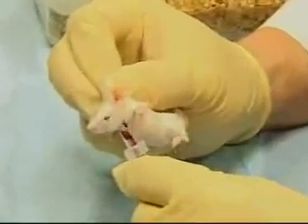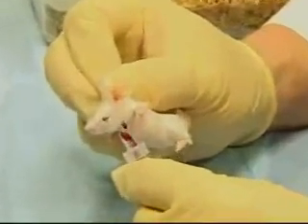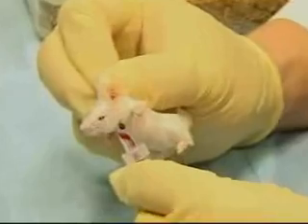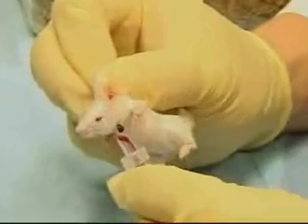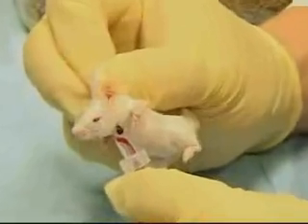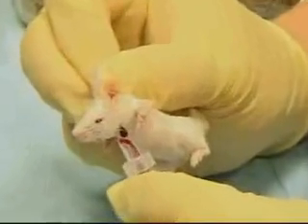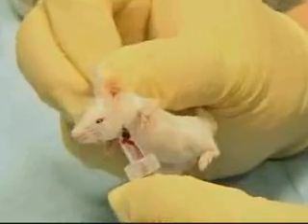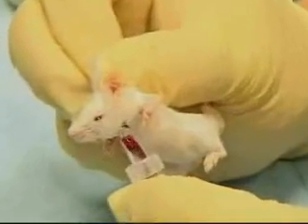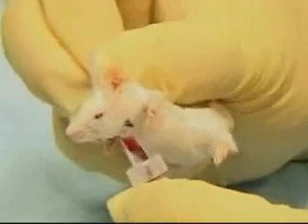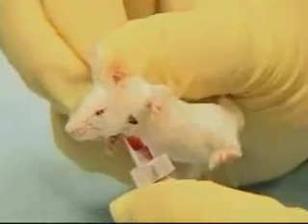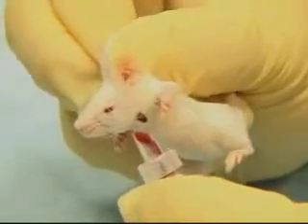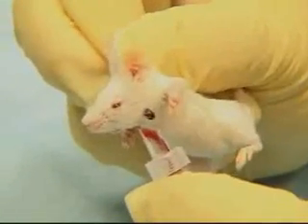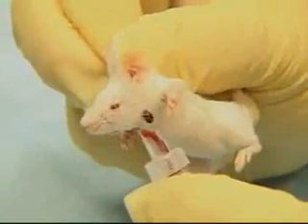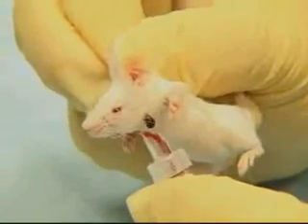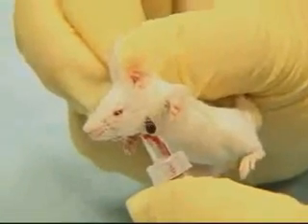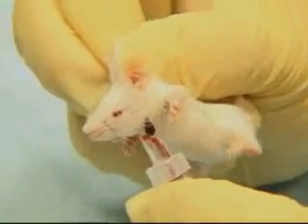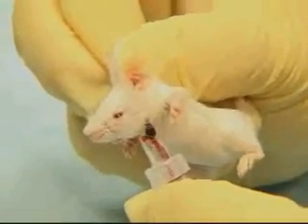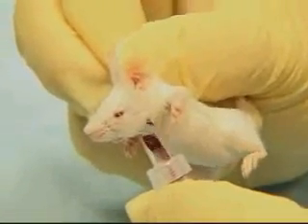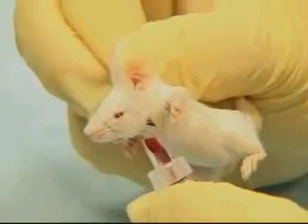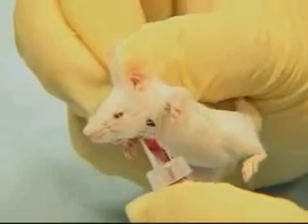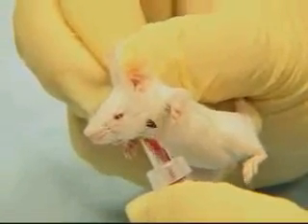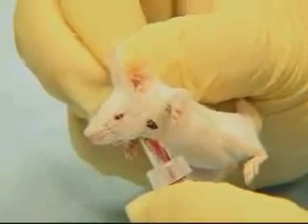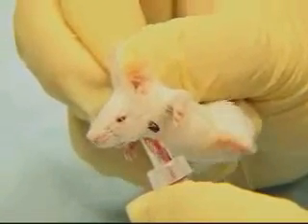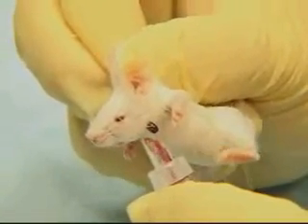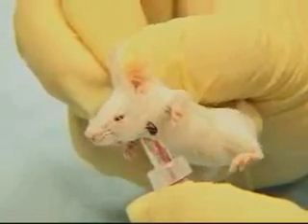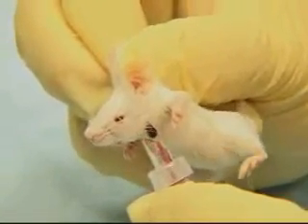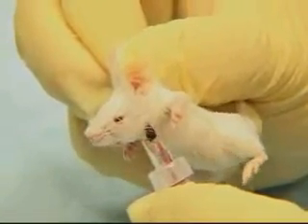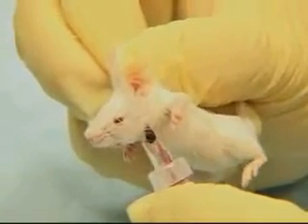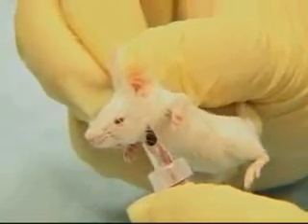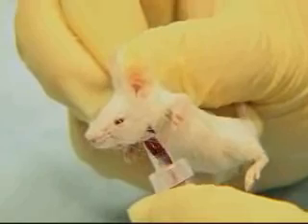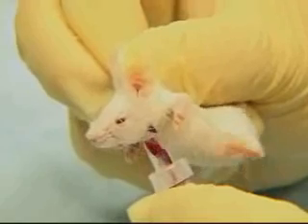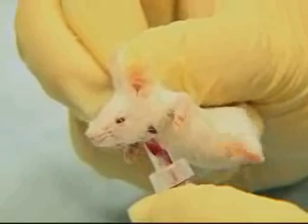Always be careful that the amount of blood collected is within the PHS guidelines for the size animal you are using.